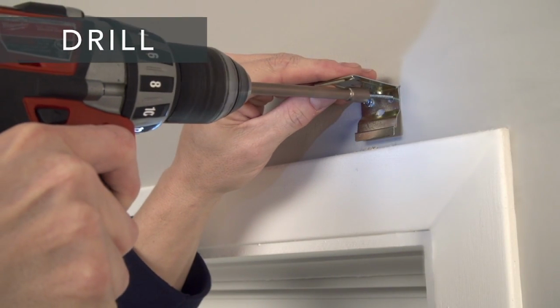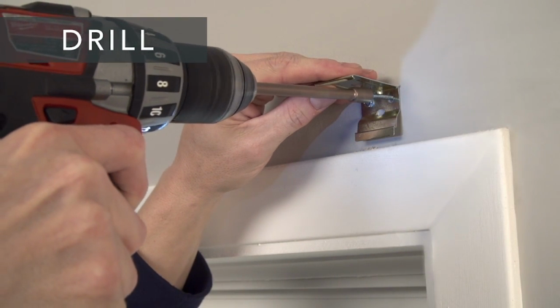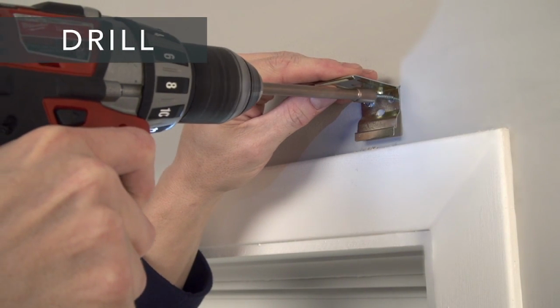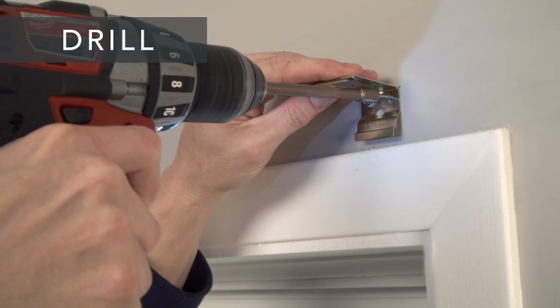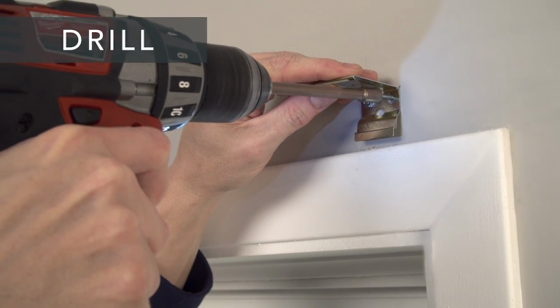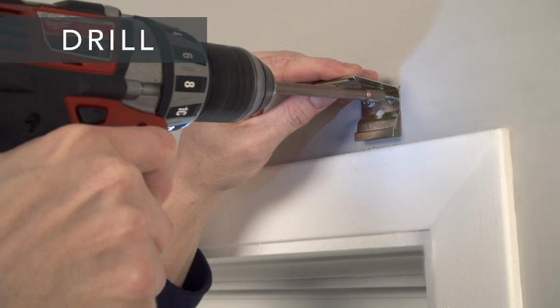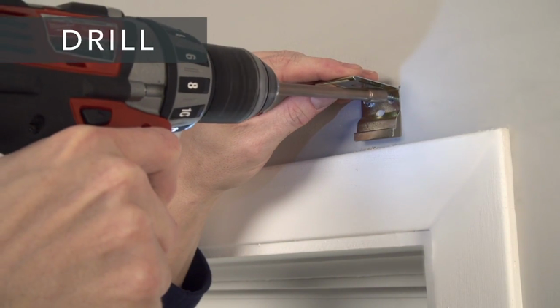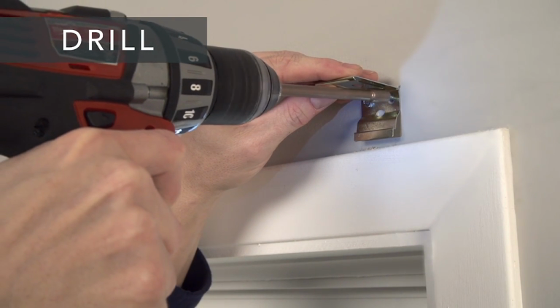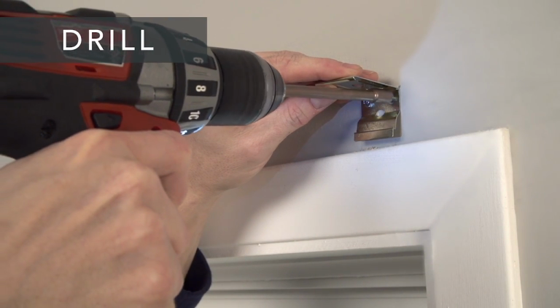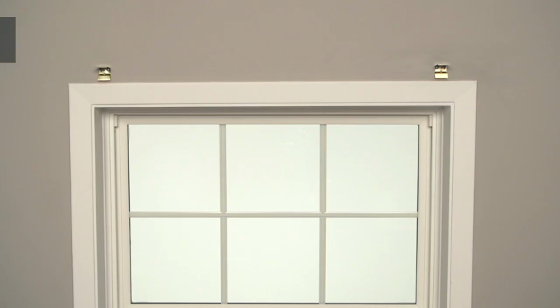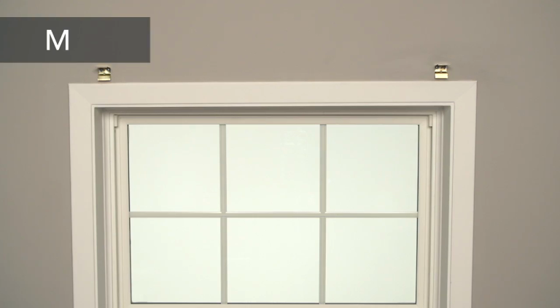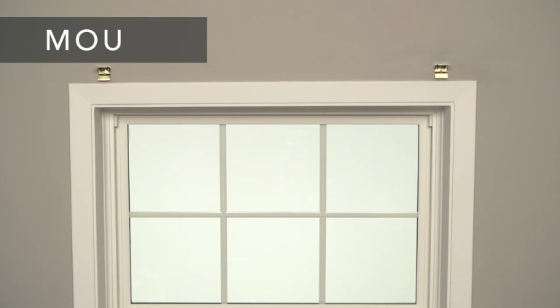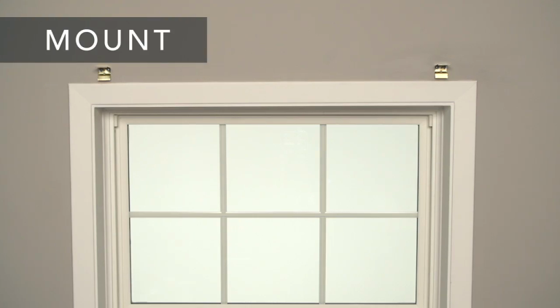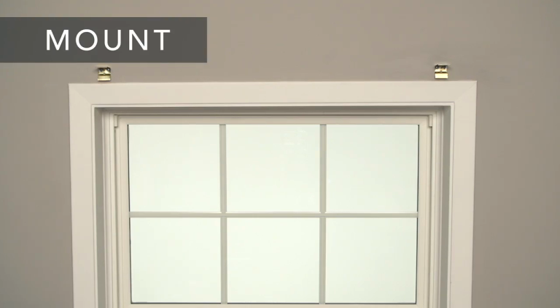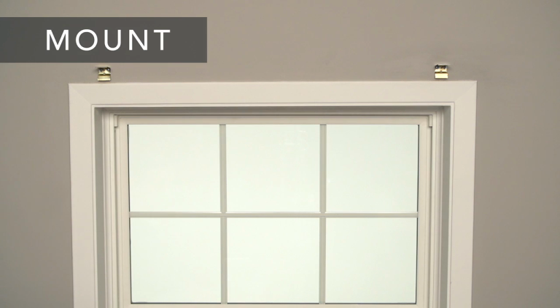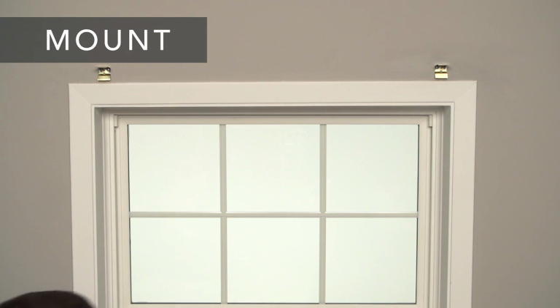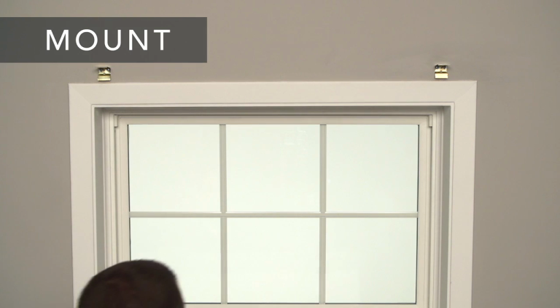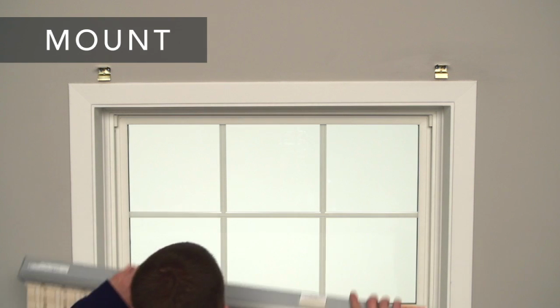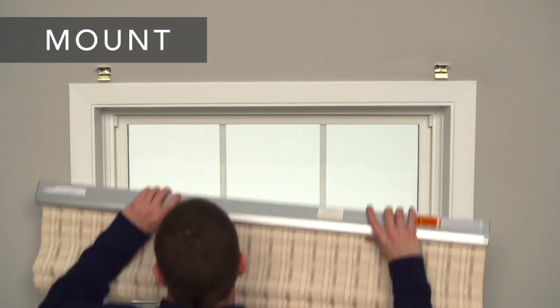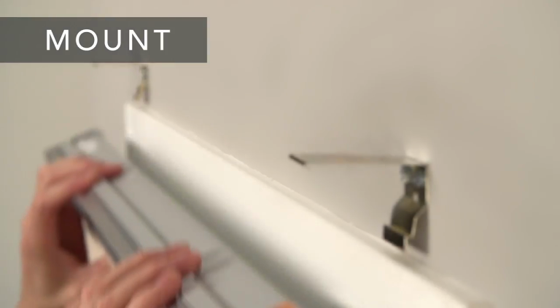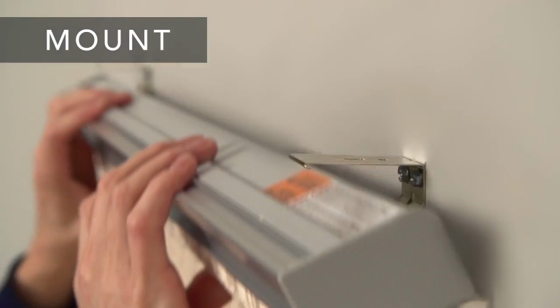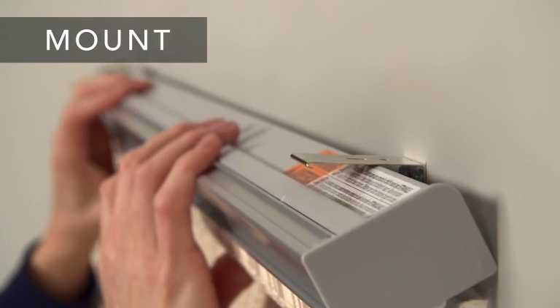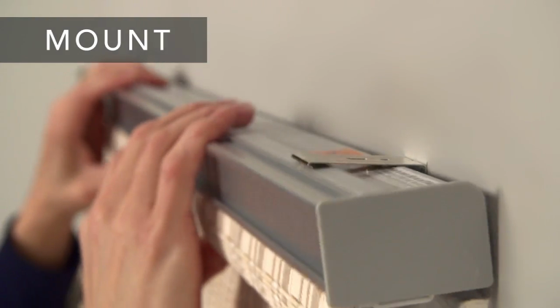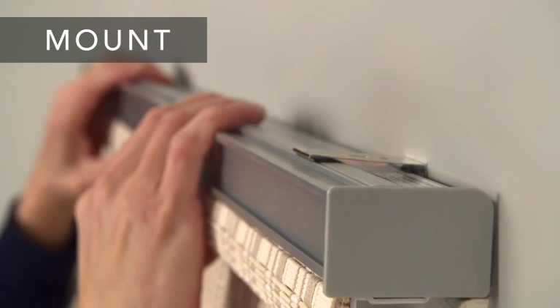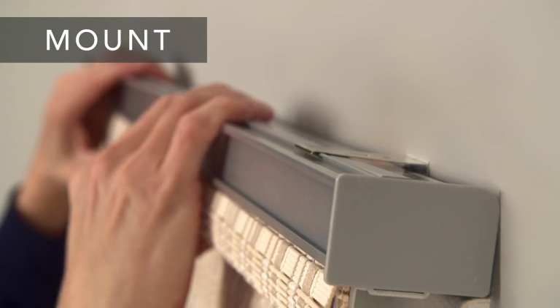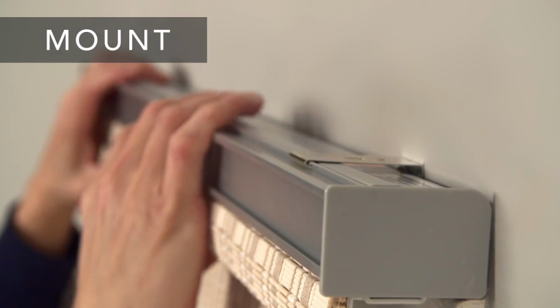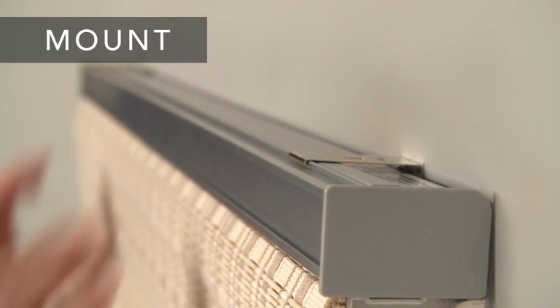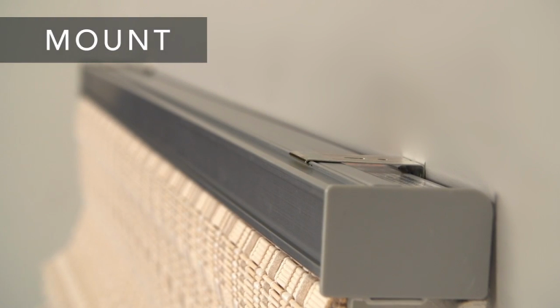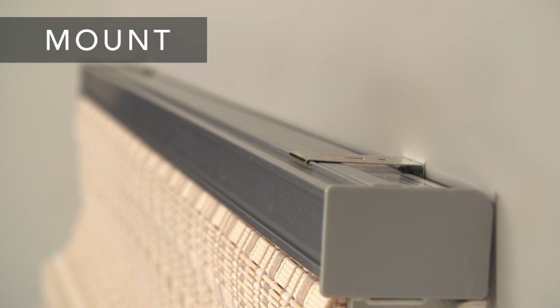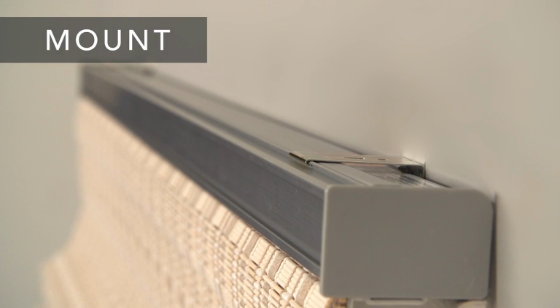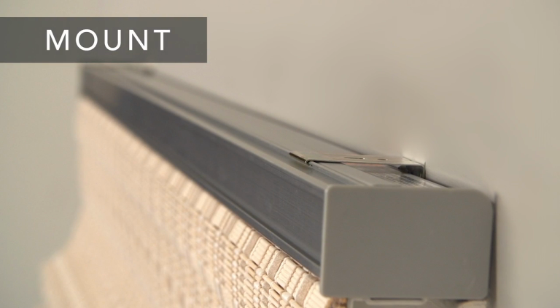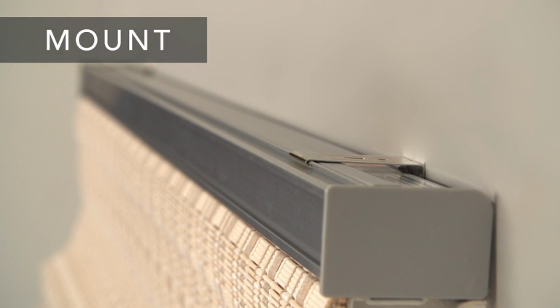Now you're ready to mount your shade. Lift the headrail into the brackets, then push up and back until it snaps into place.